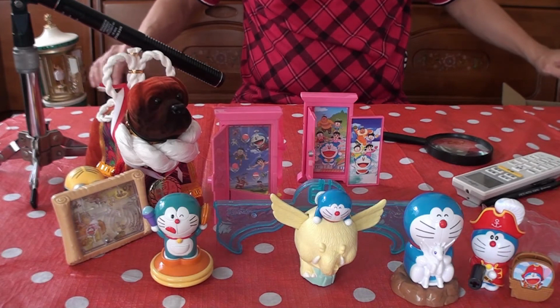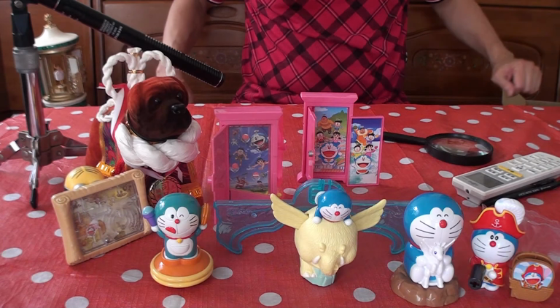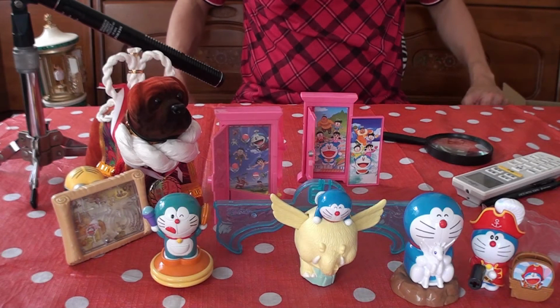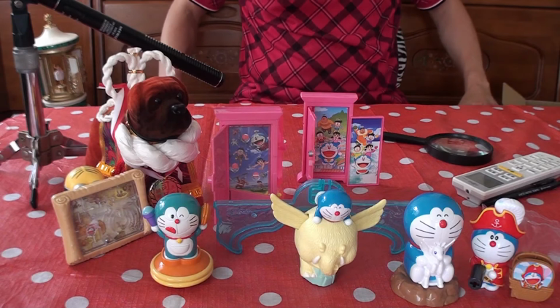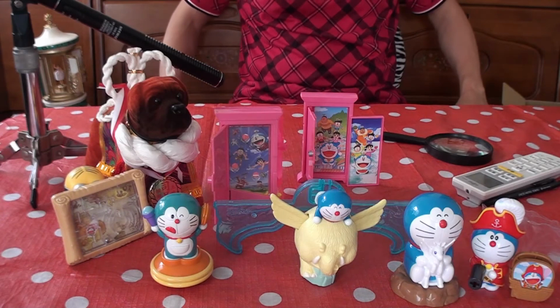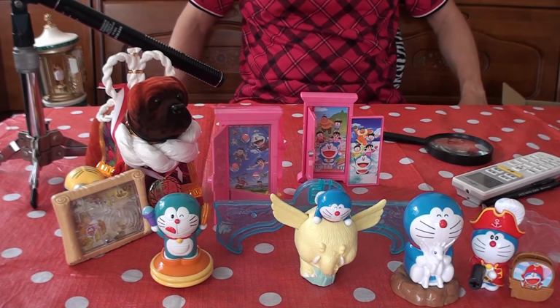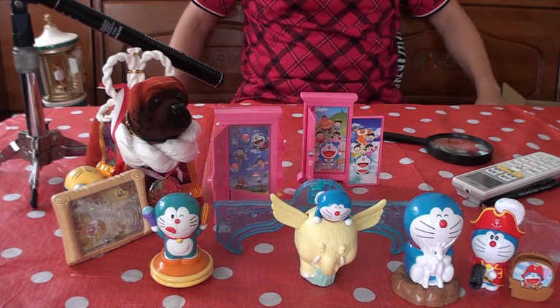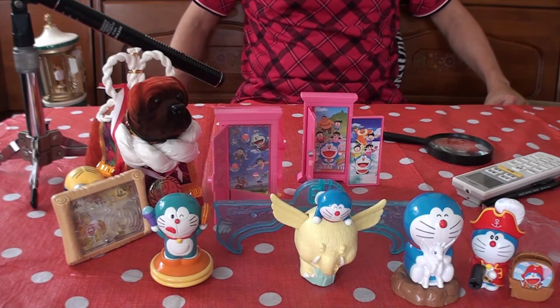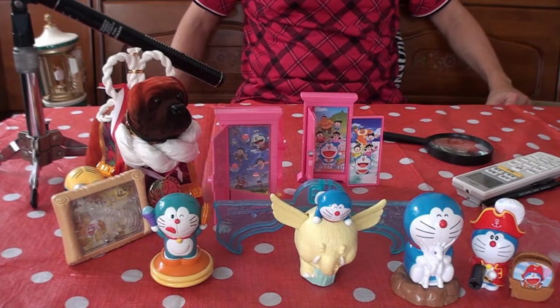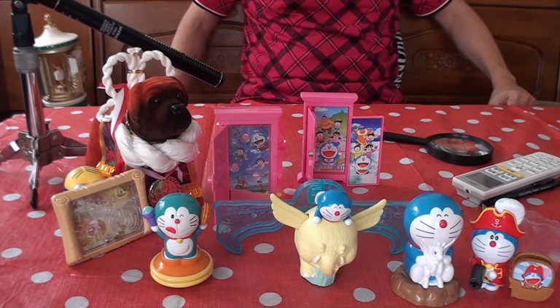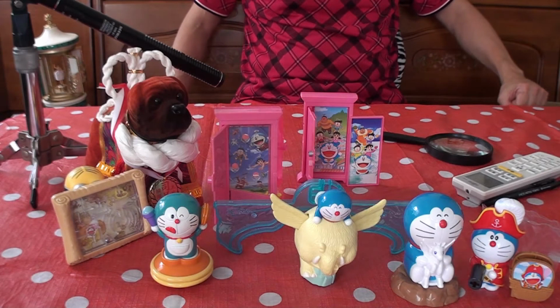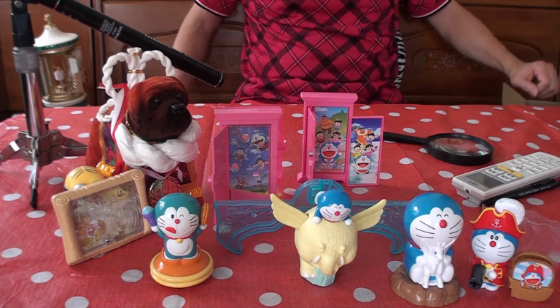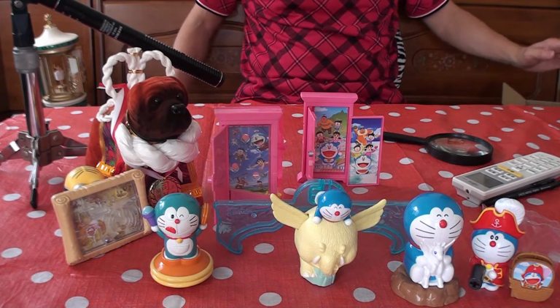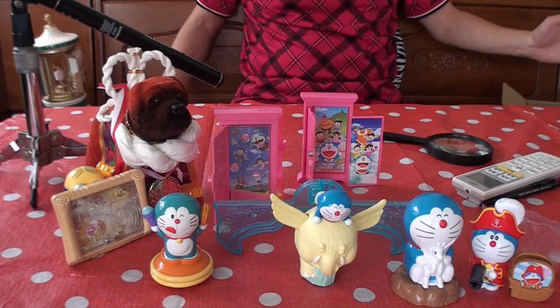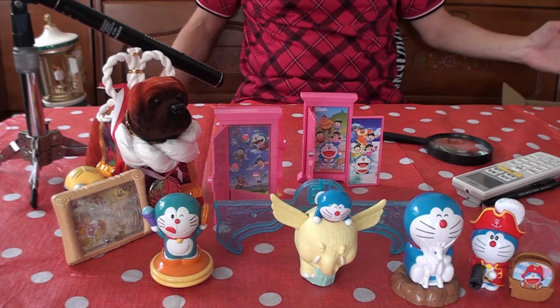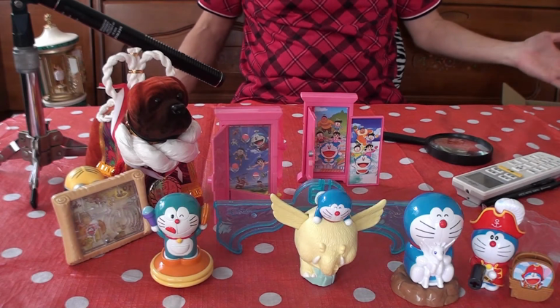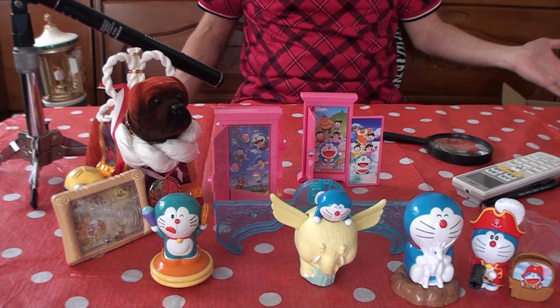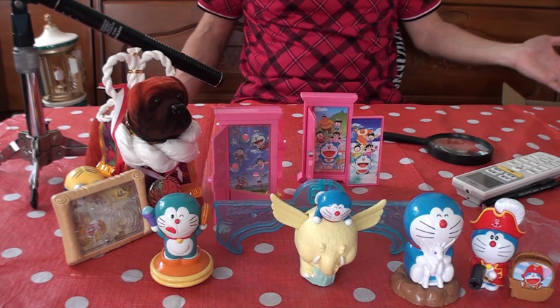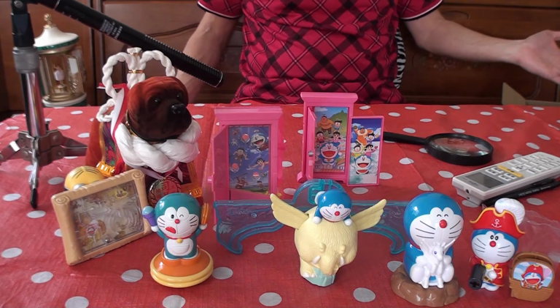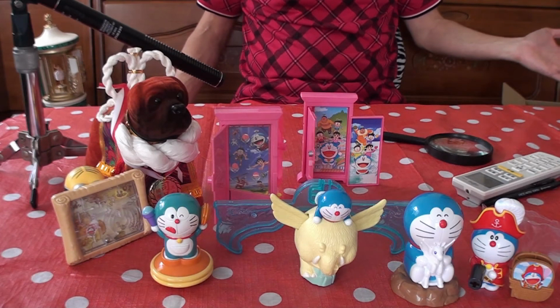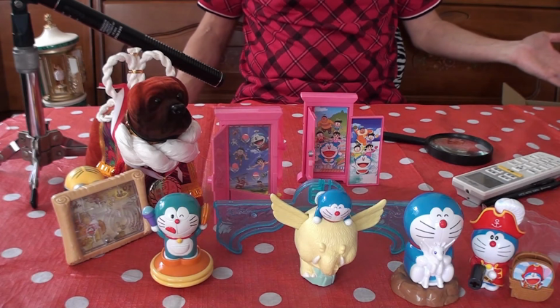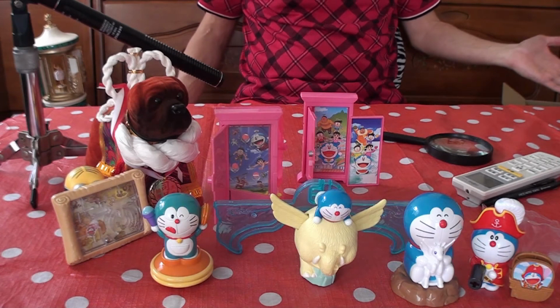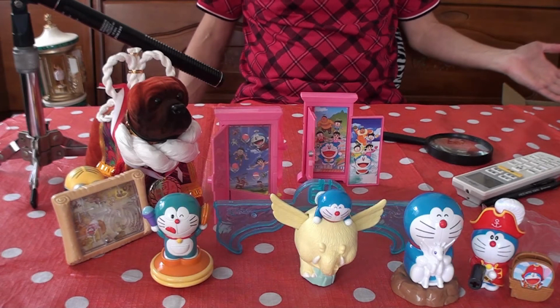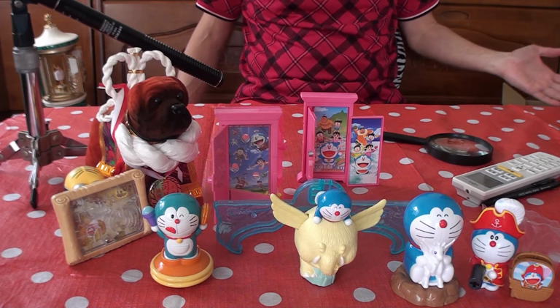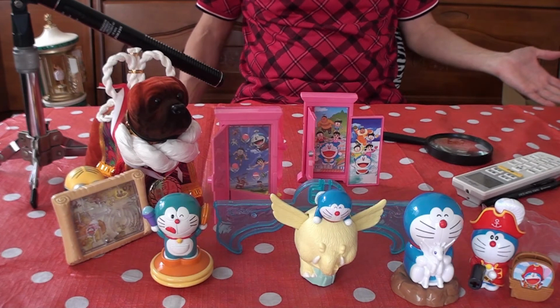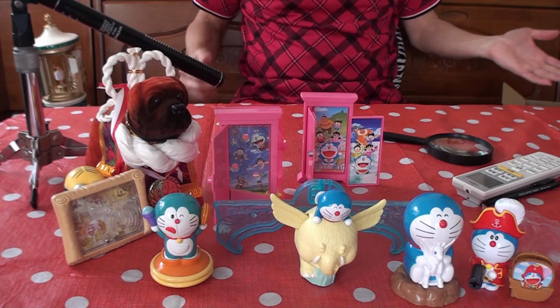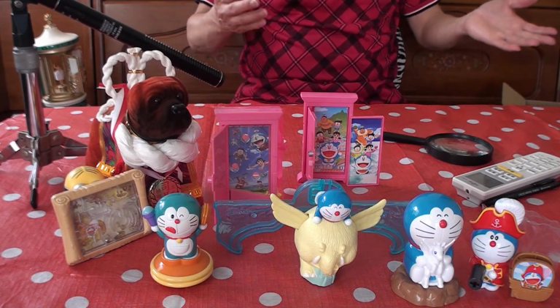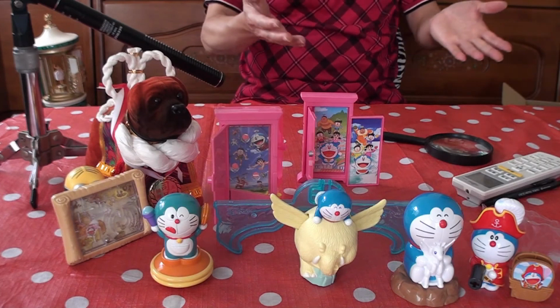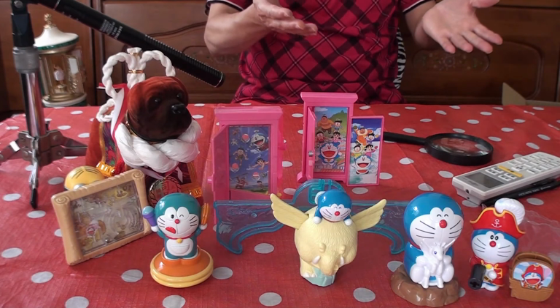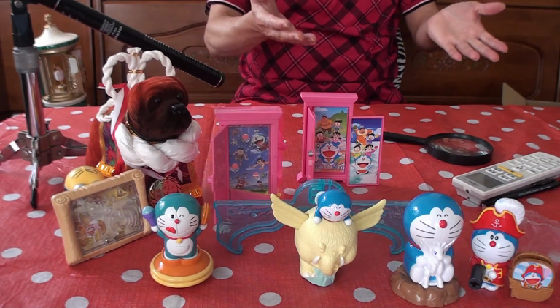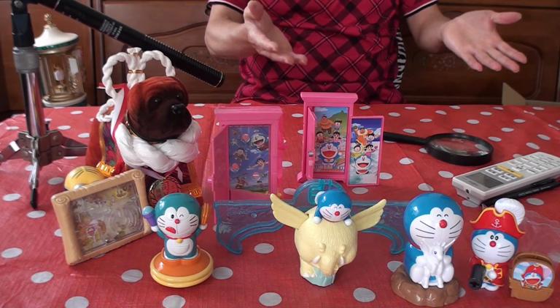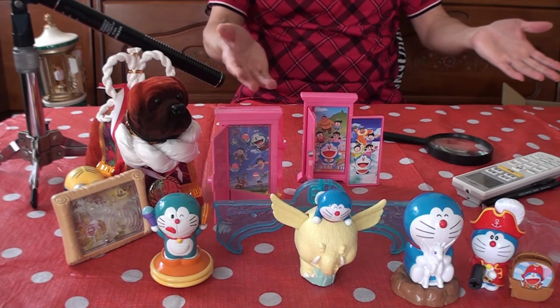That's about it on this table for Doraemon — McDonald's Doraemon and Friends.